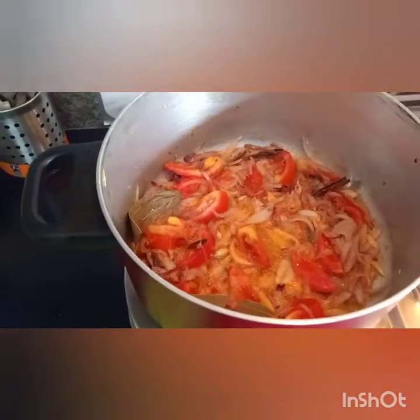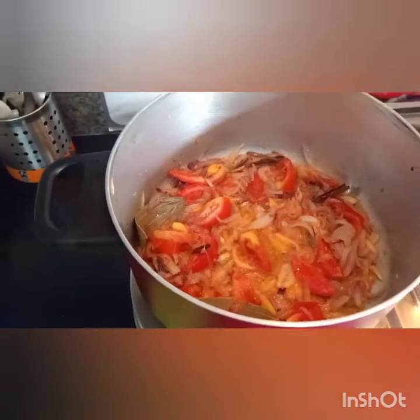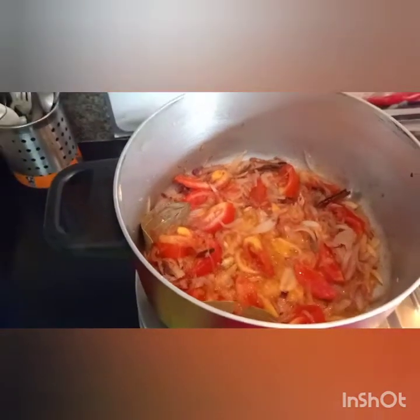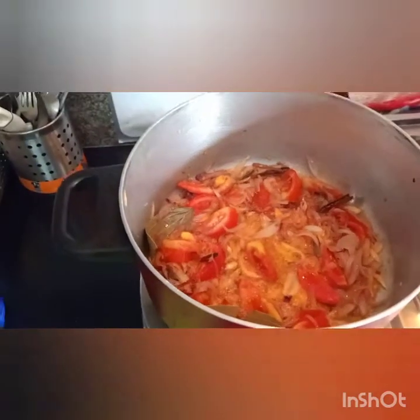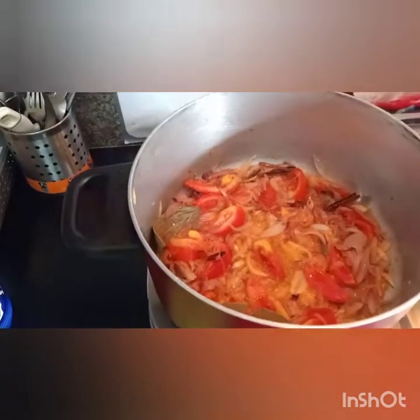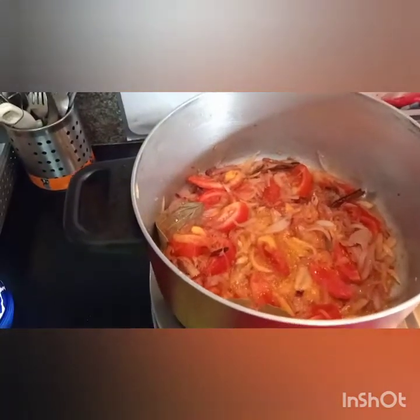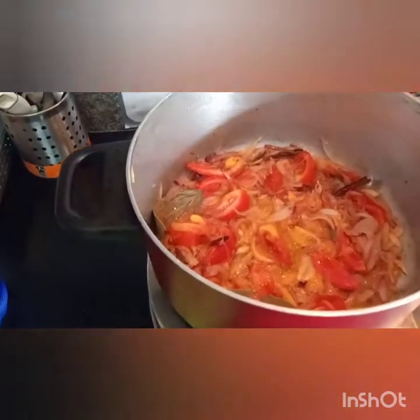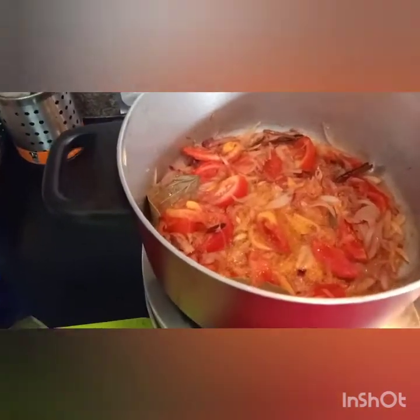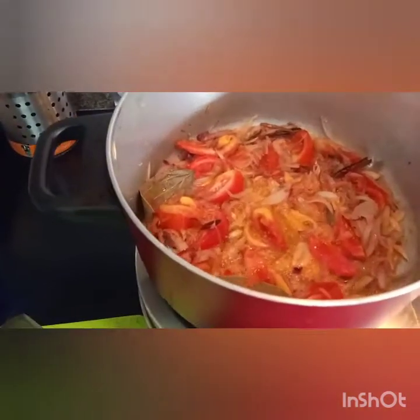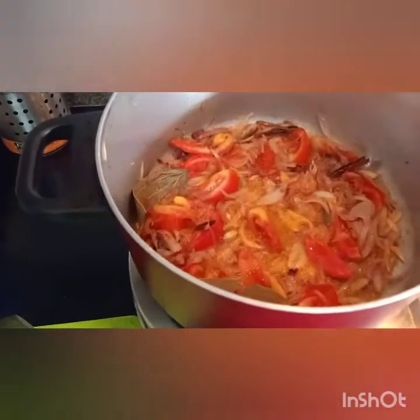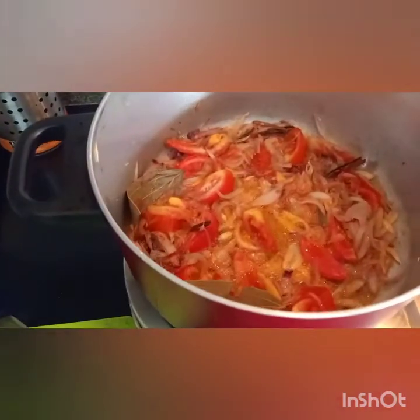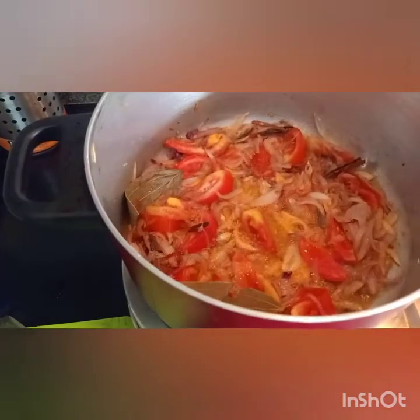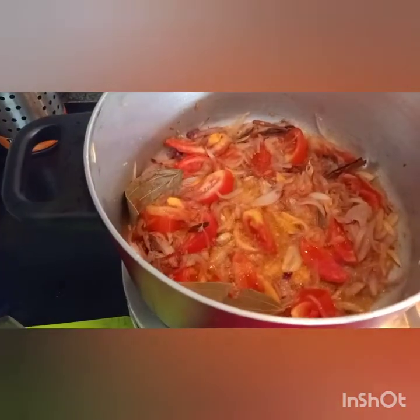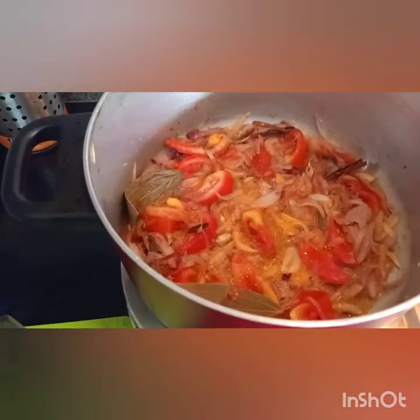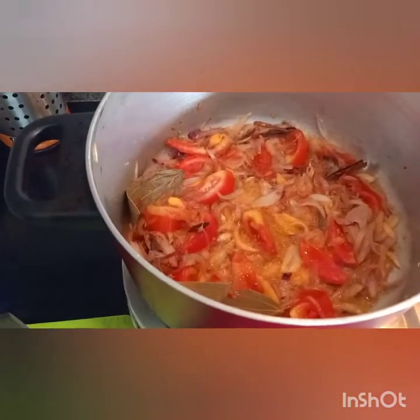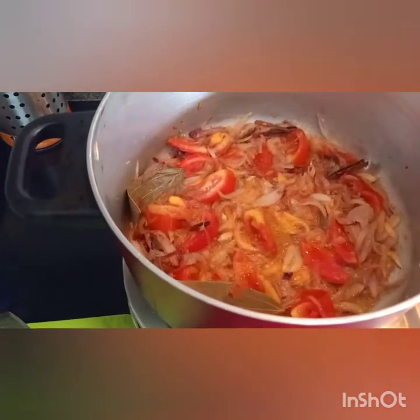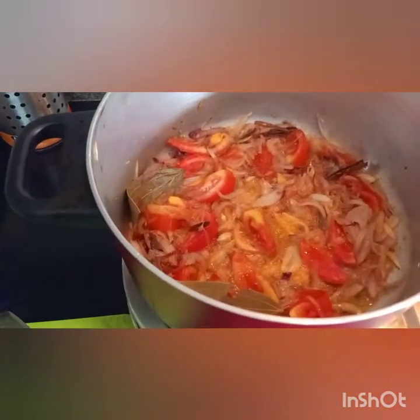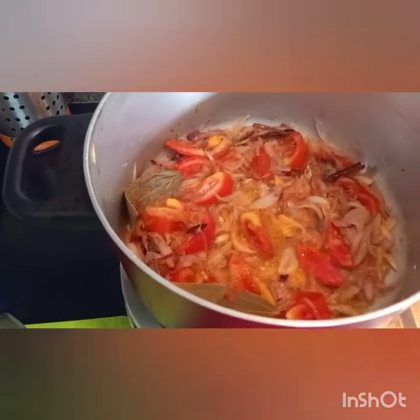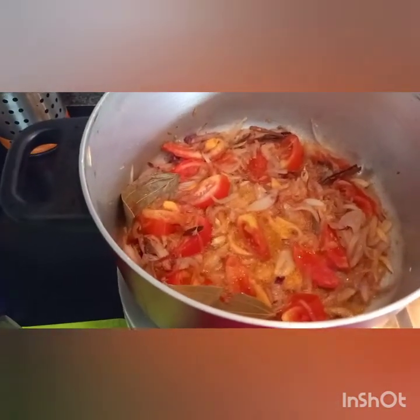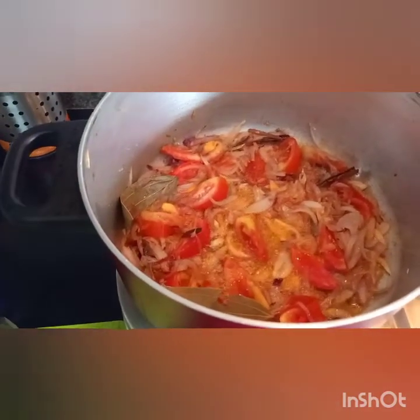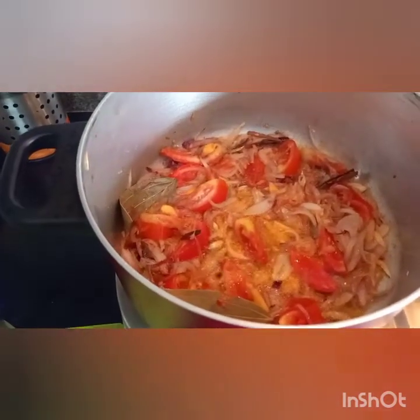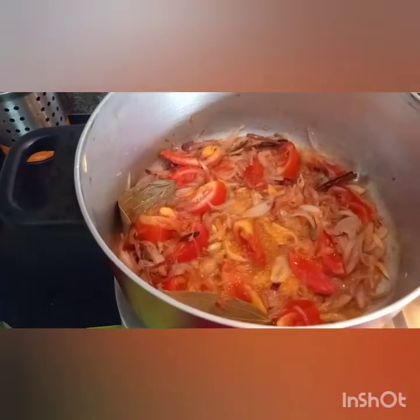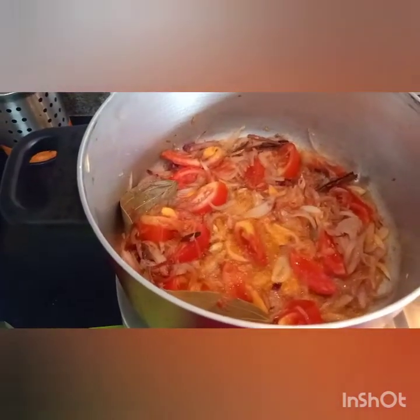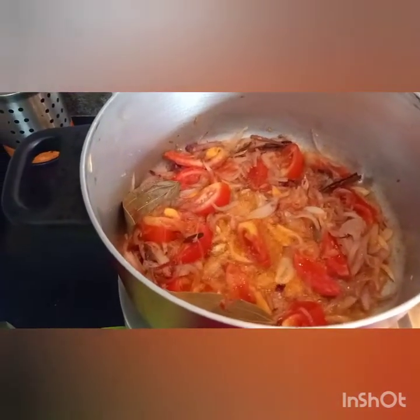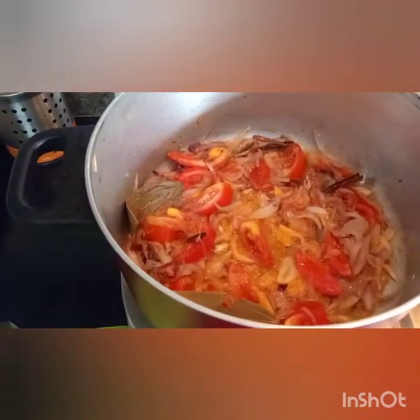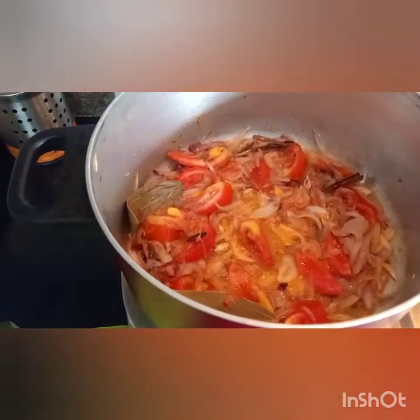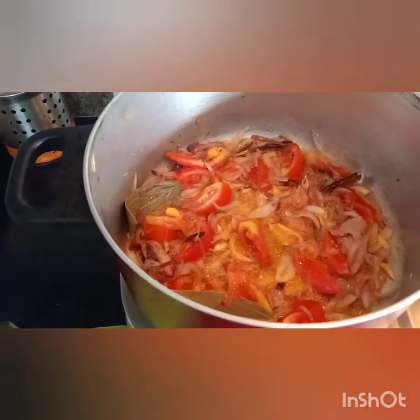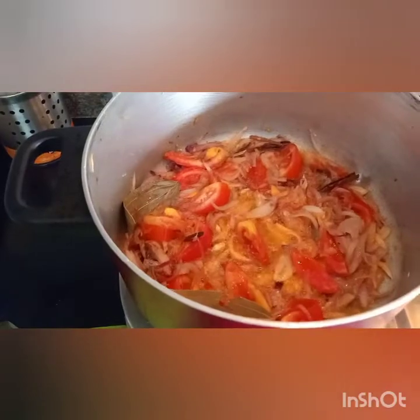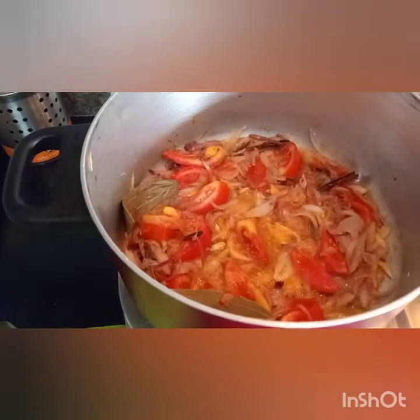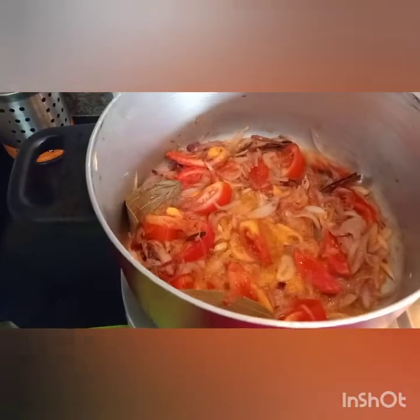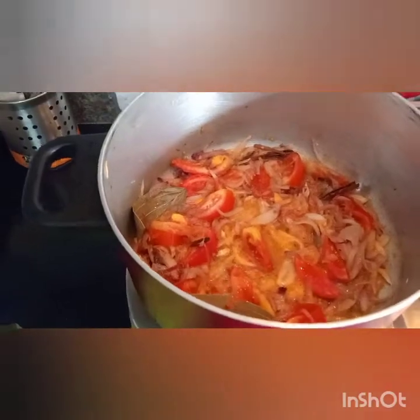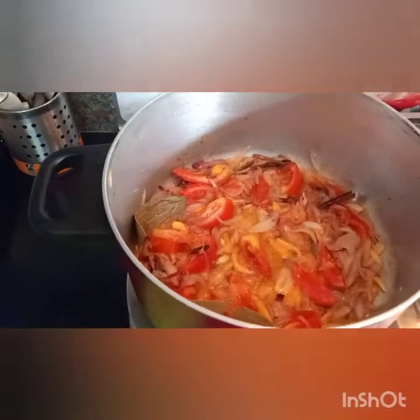Now I will add tomato to the onion. Tomatoes are missing at the time of ginger garlic. 1 teaspoon.